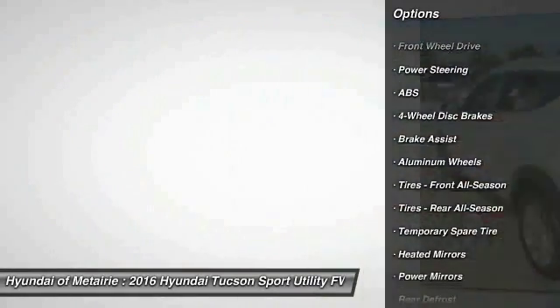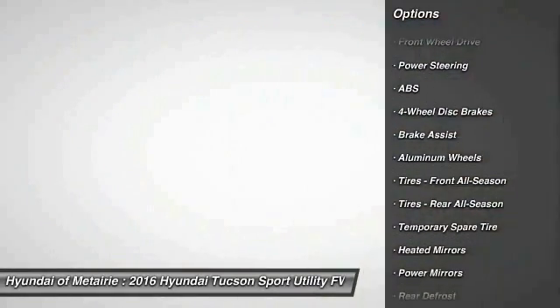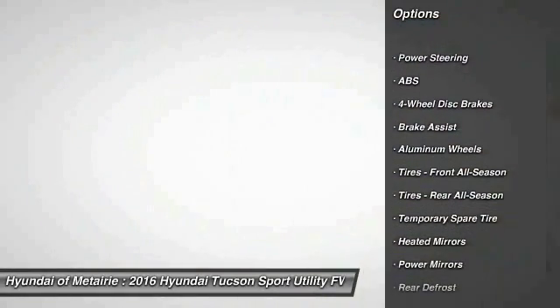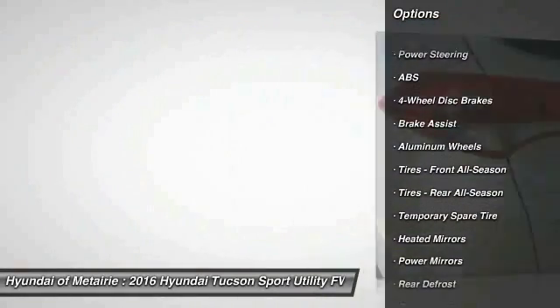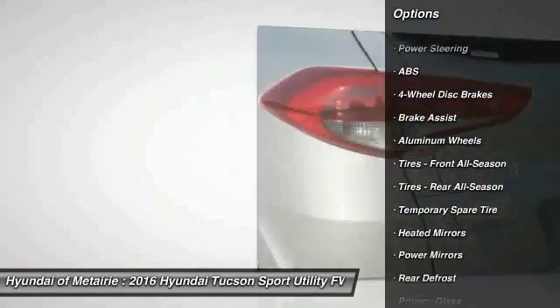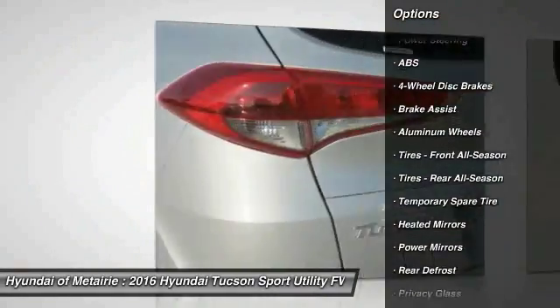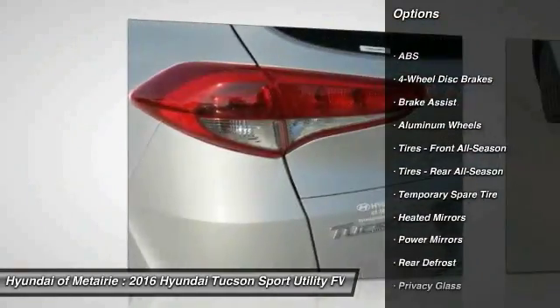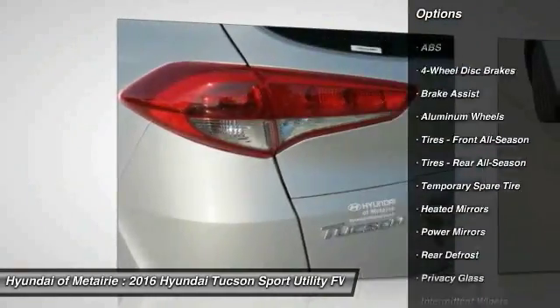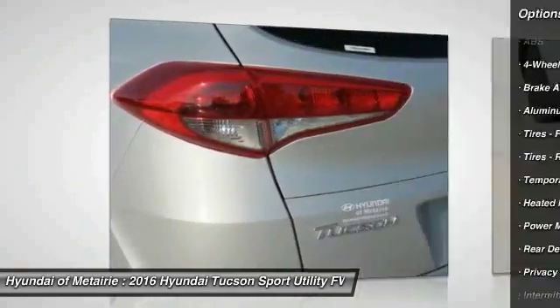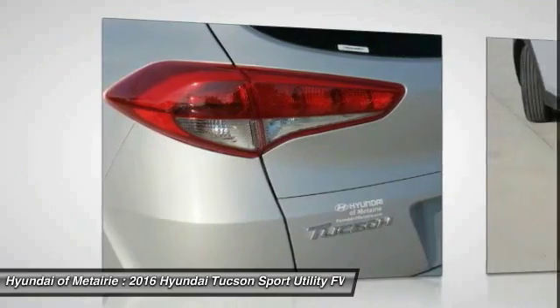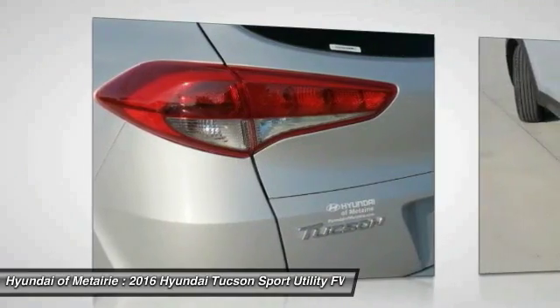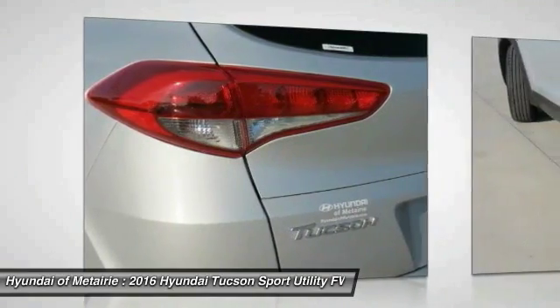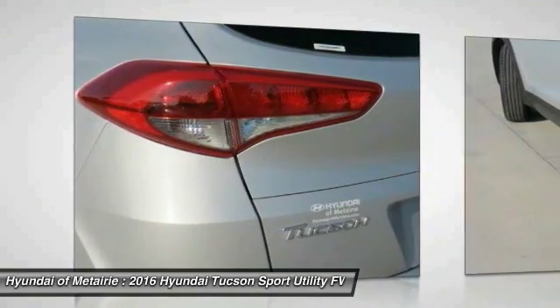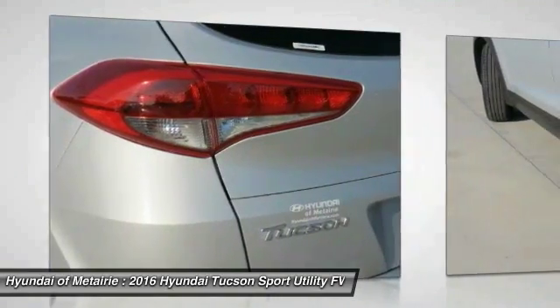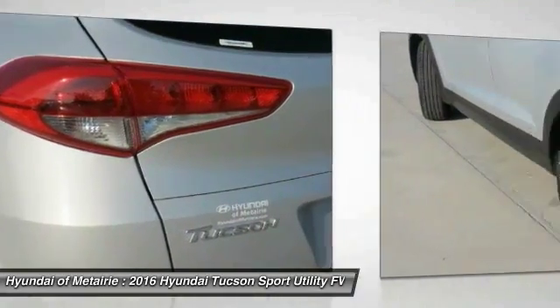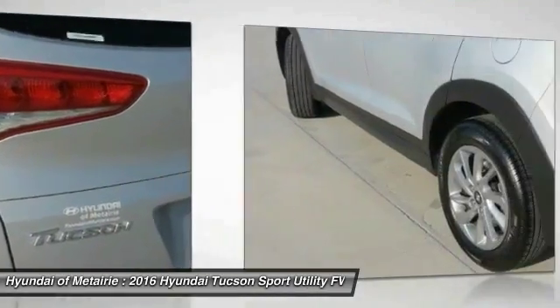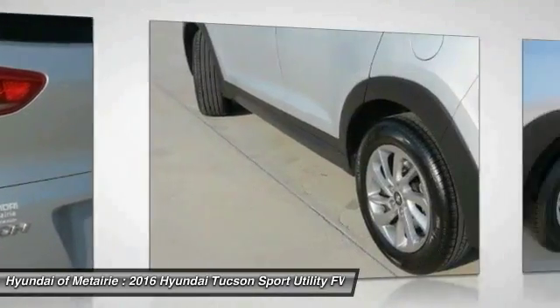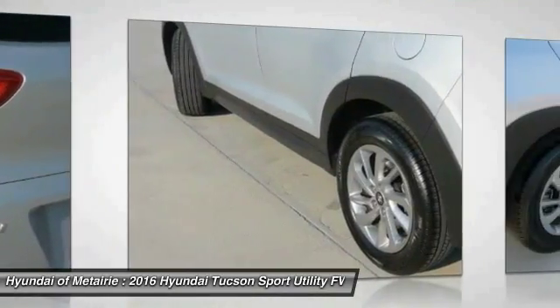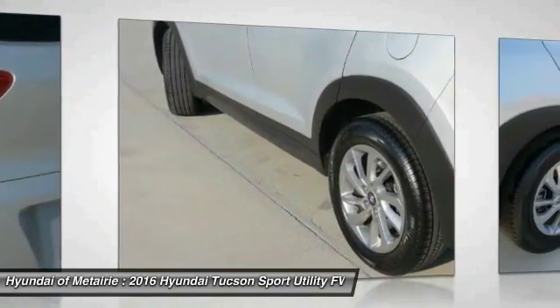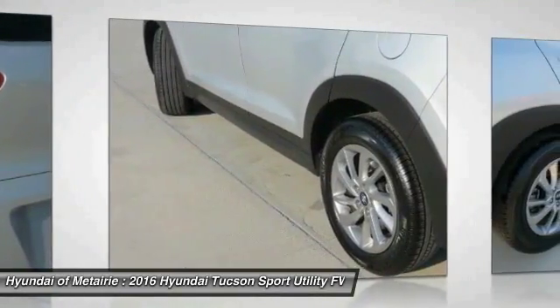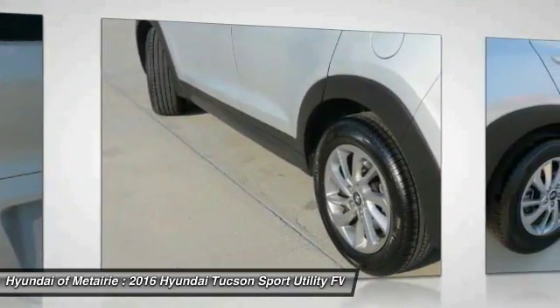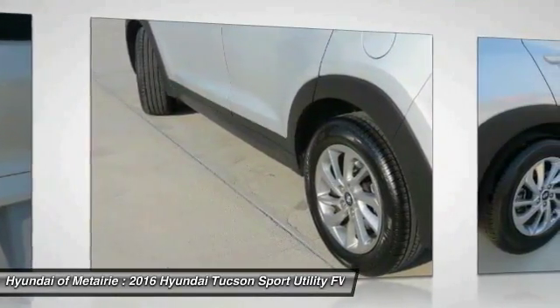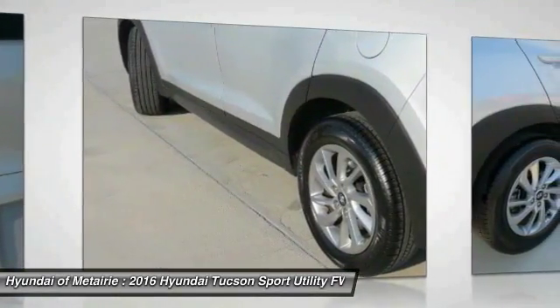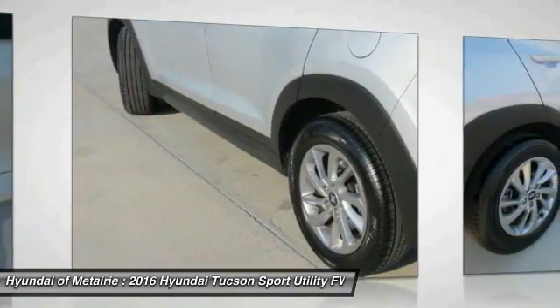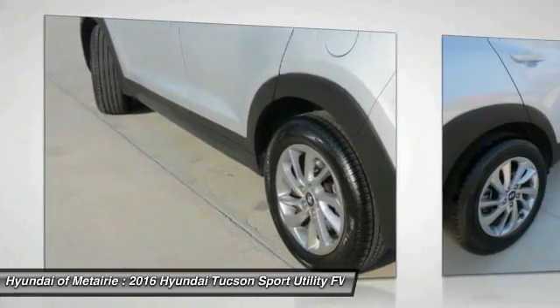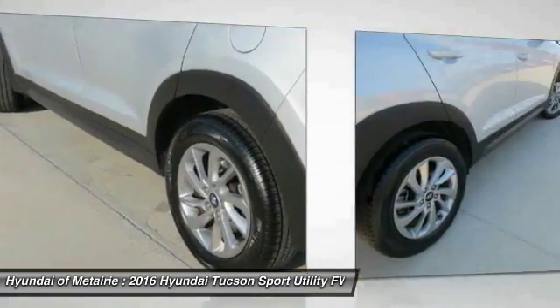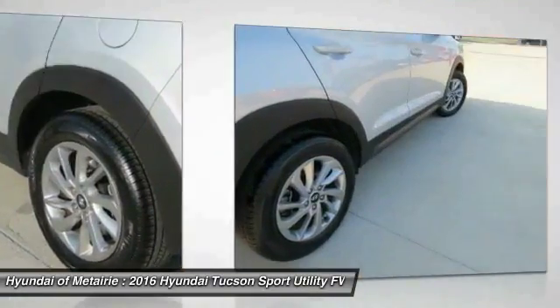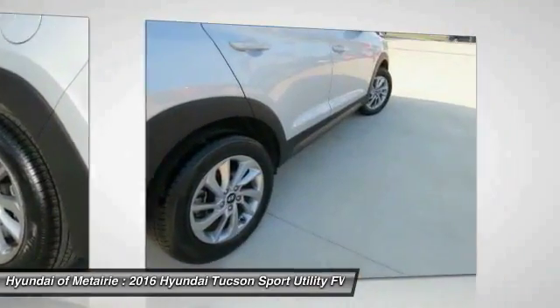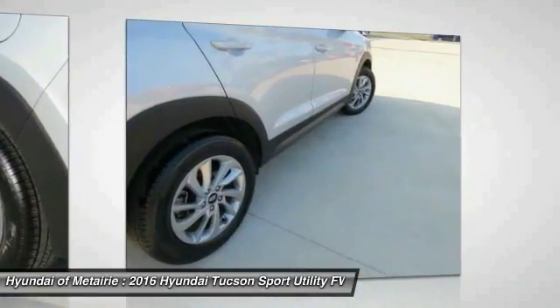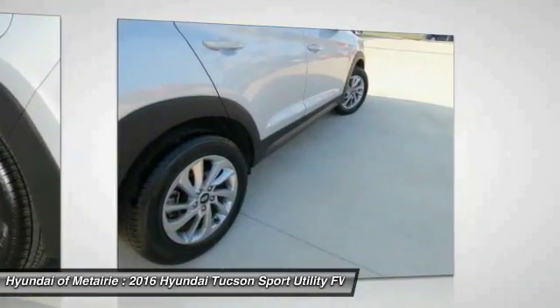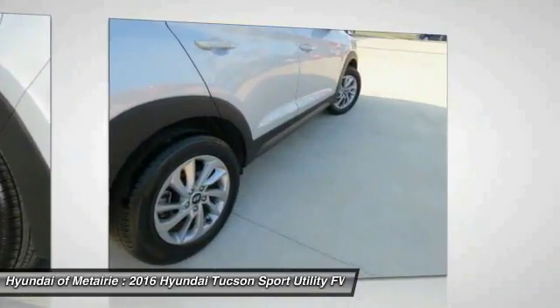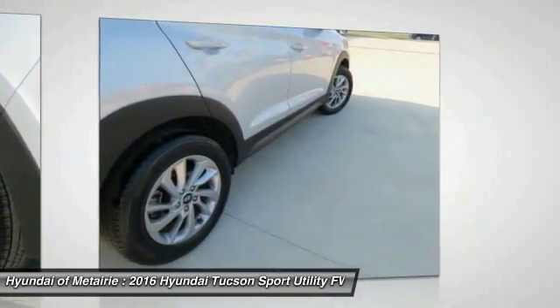Backup camera, anti-lock braking system, Bluetooth, adjustable steering wheel, power steering, driver airbag.